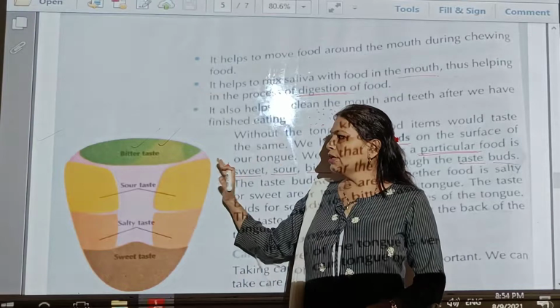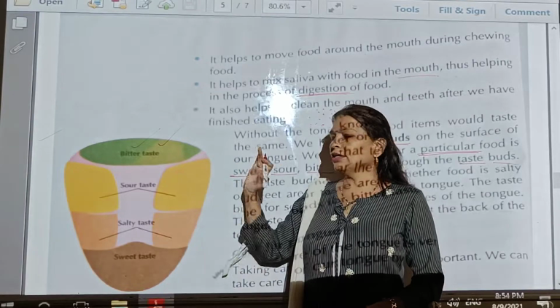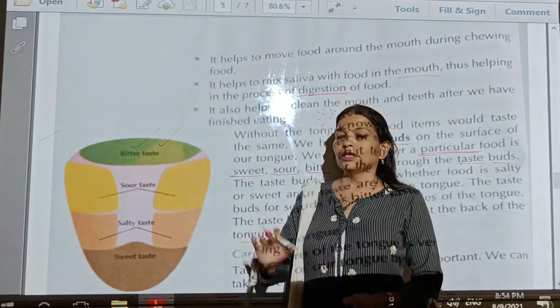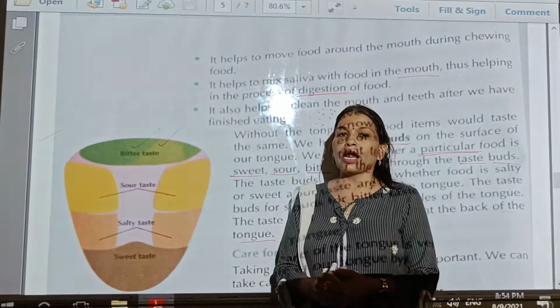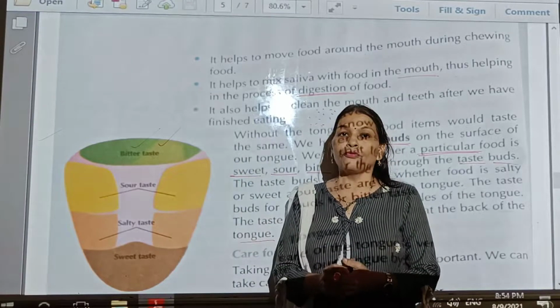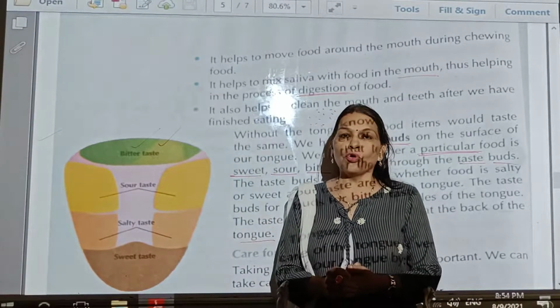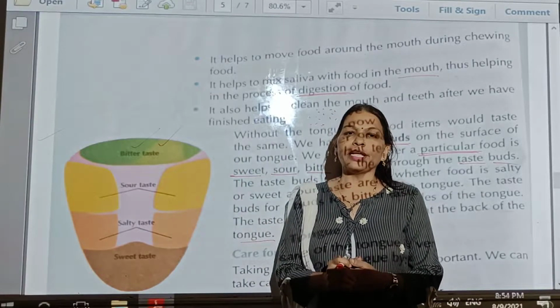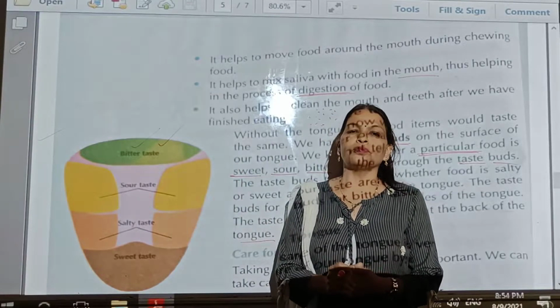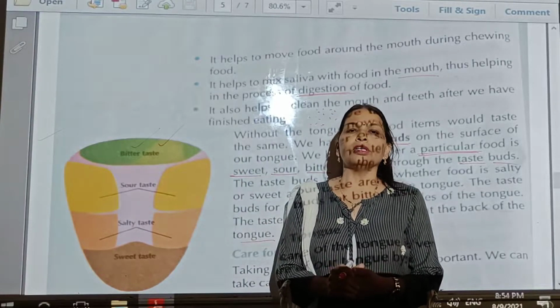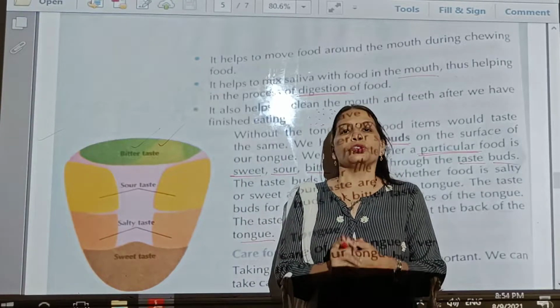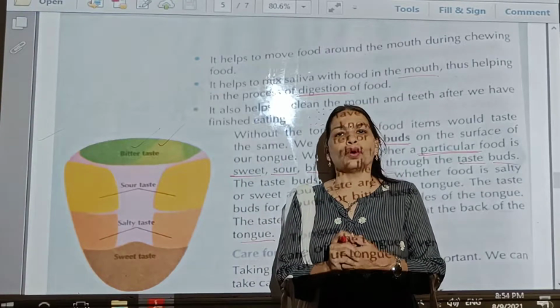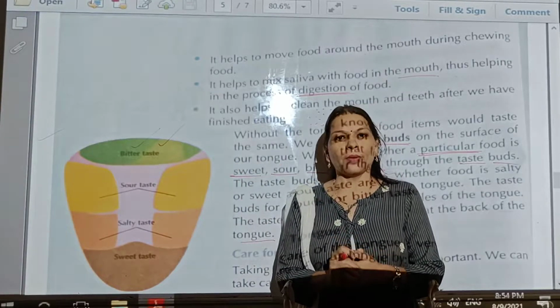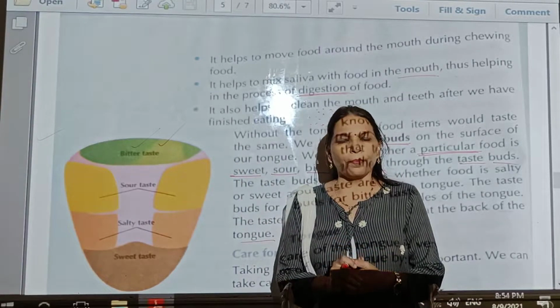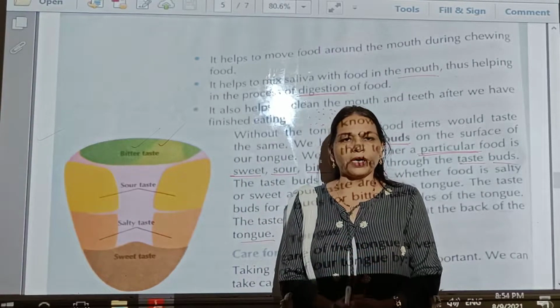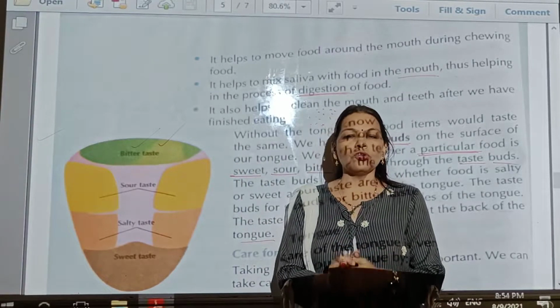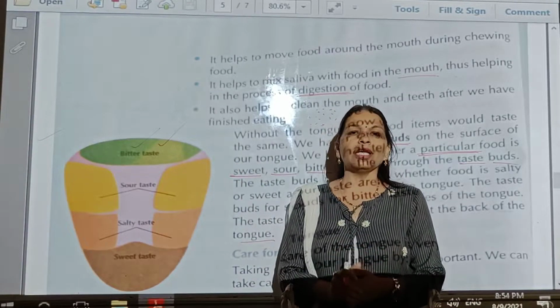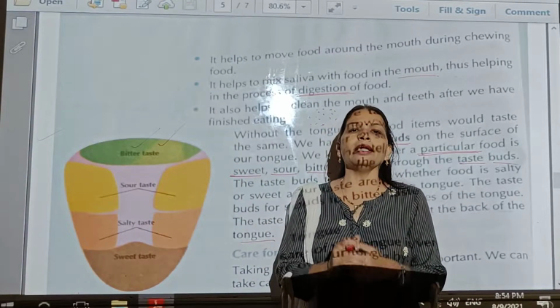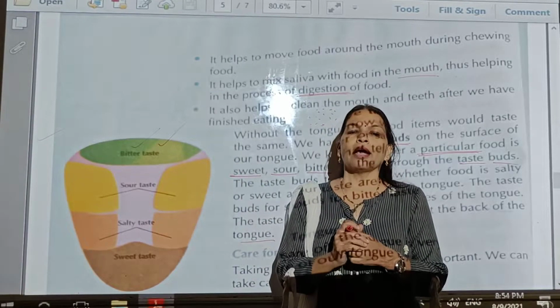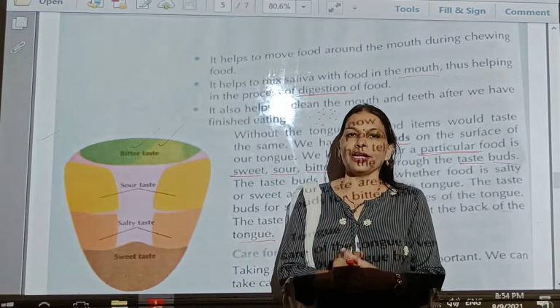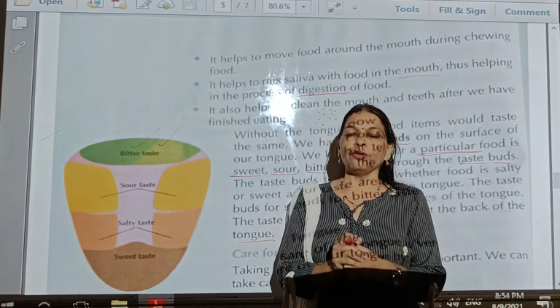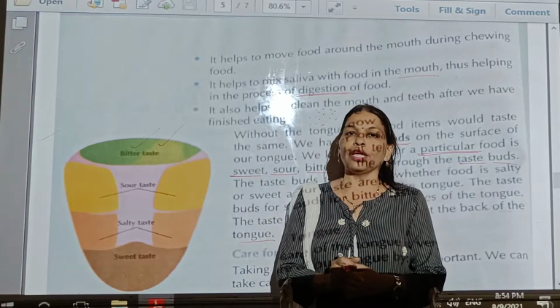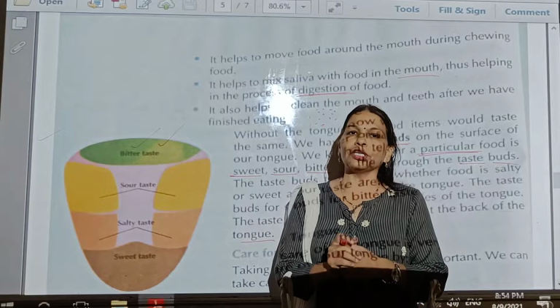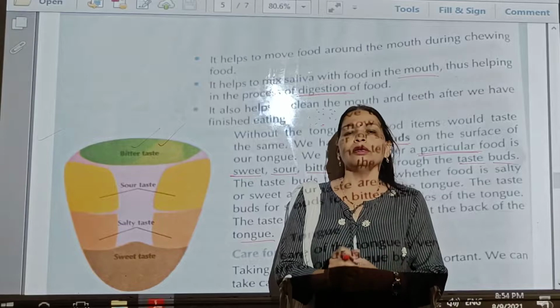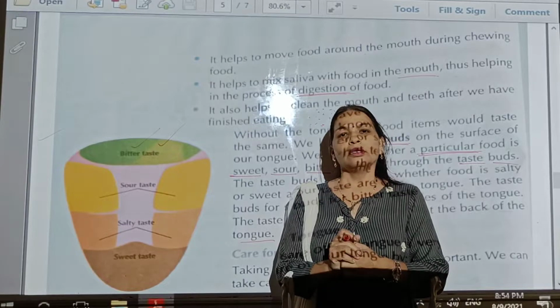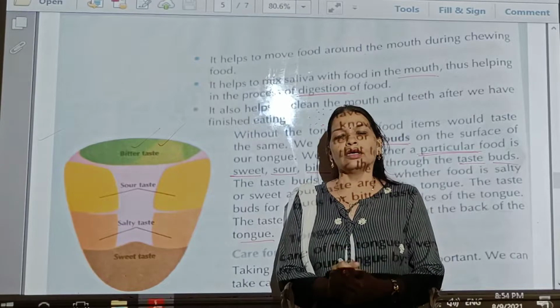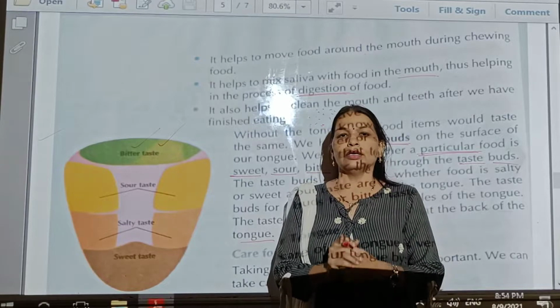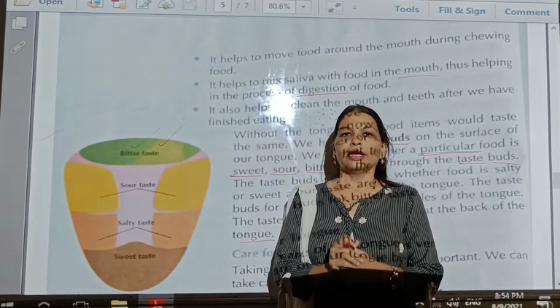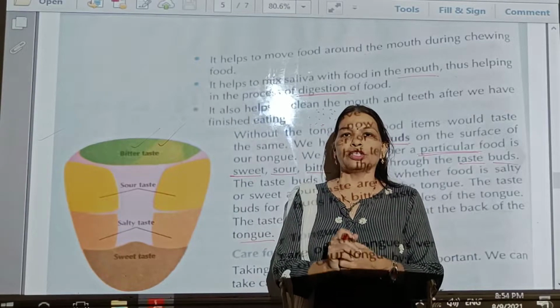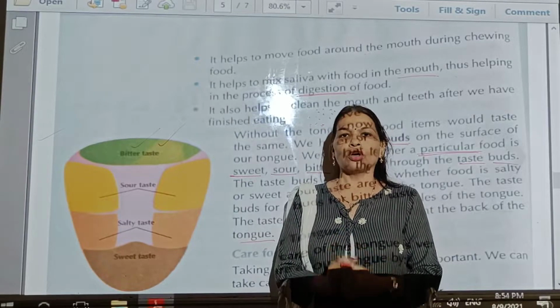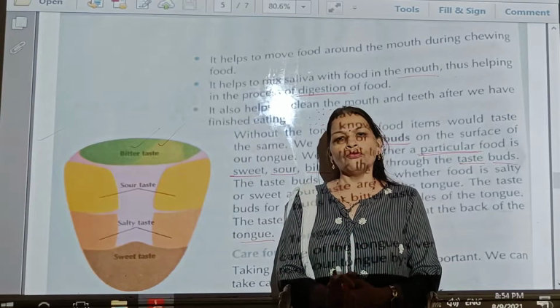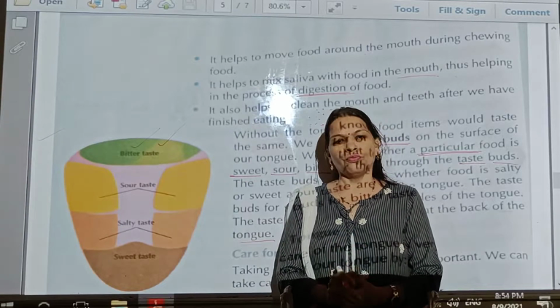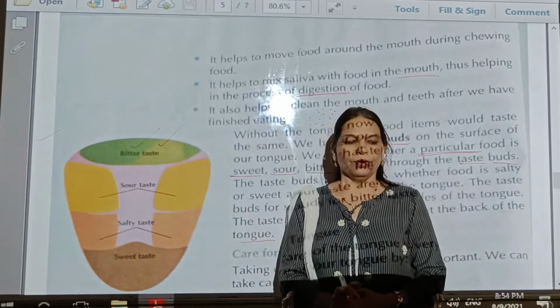So here there are four taste buds to particularly identify the taste of food.